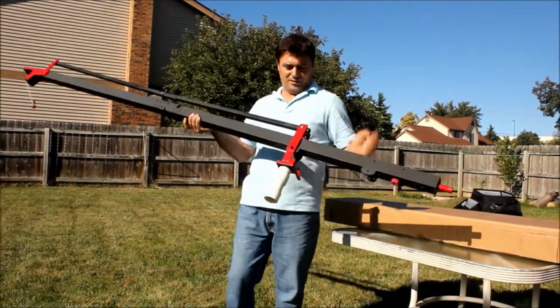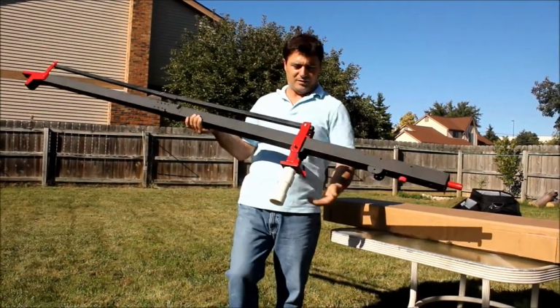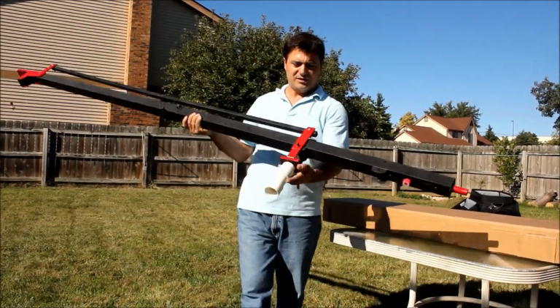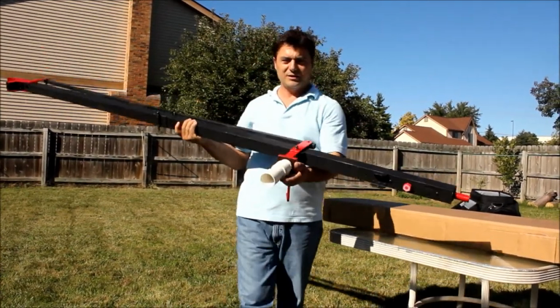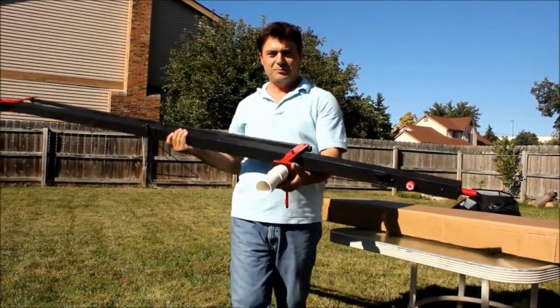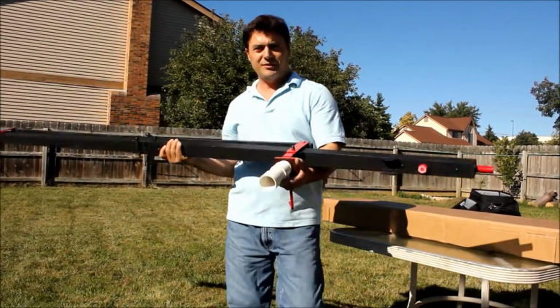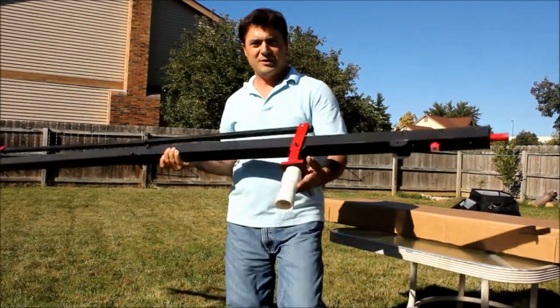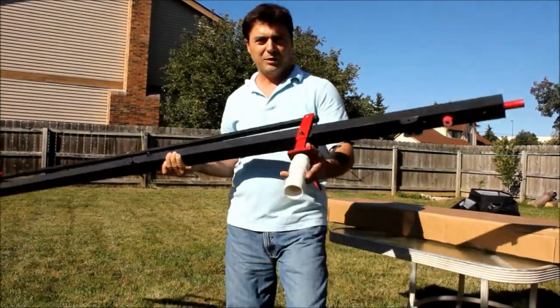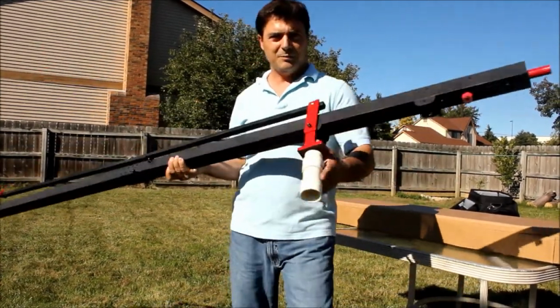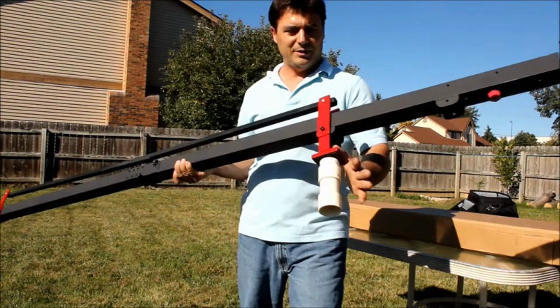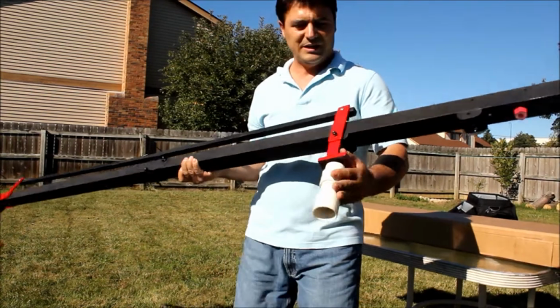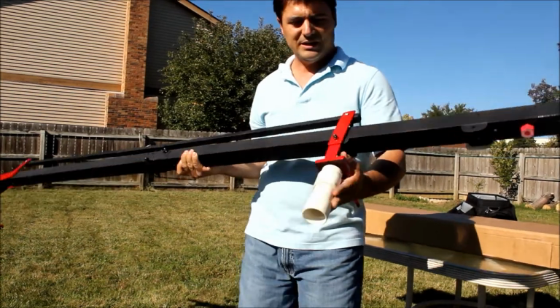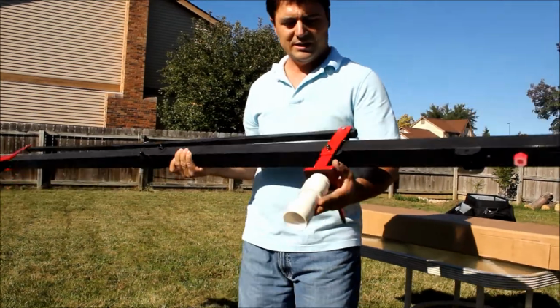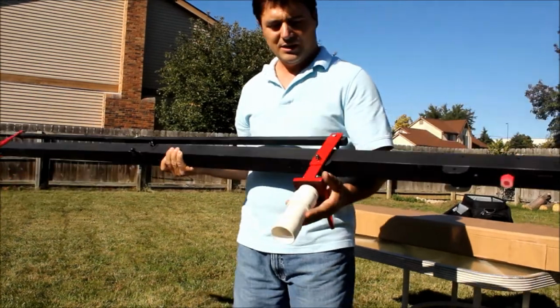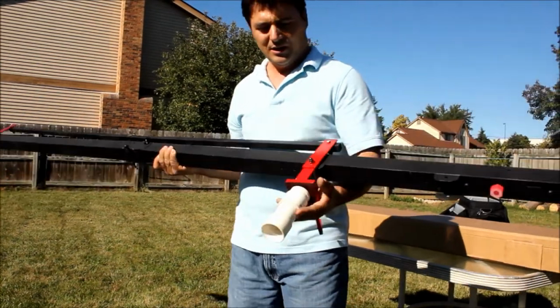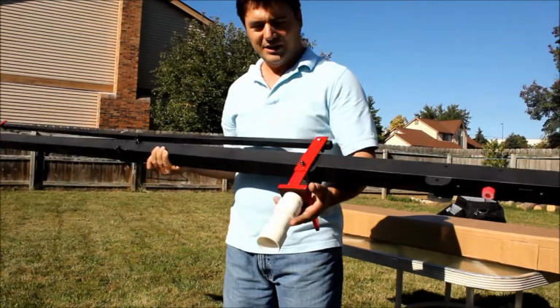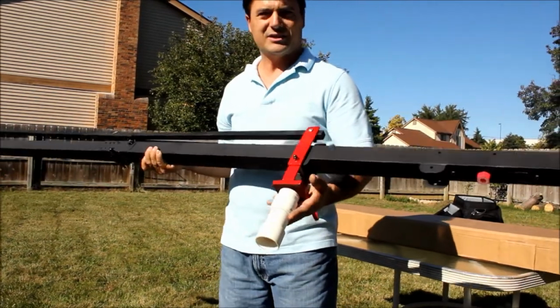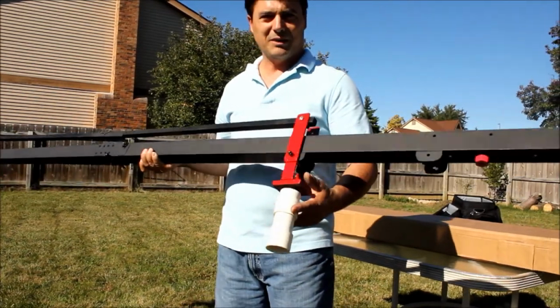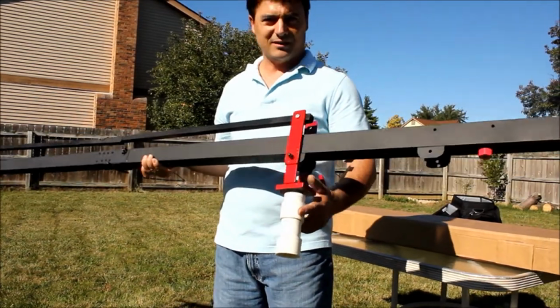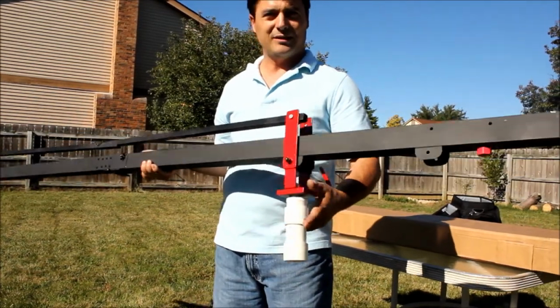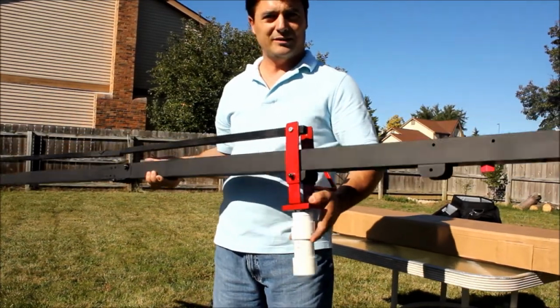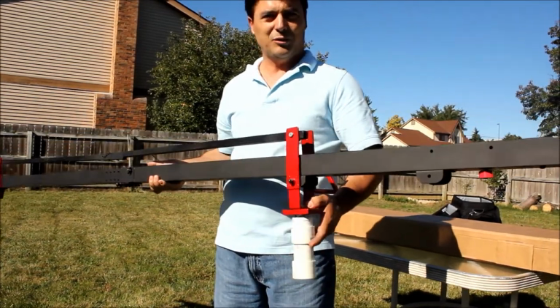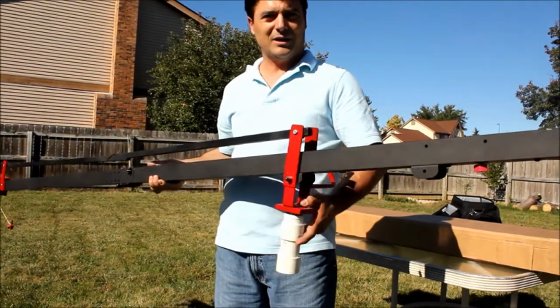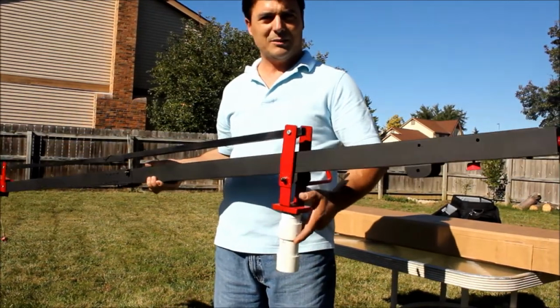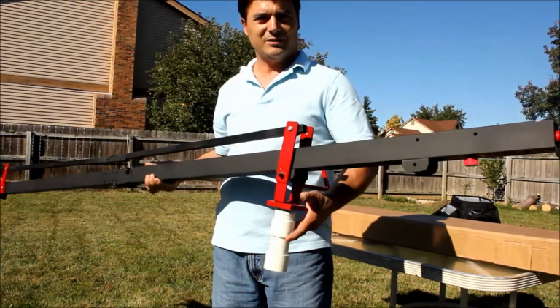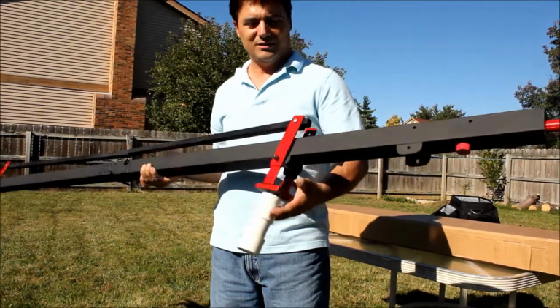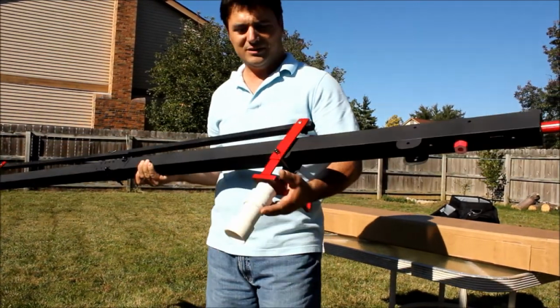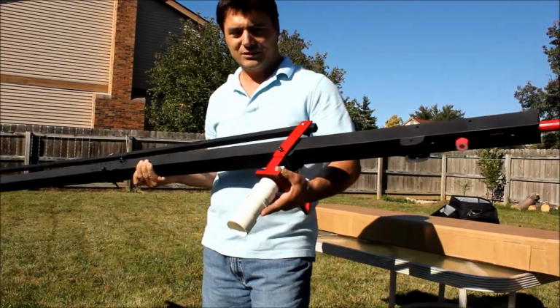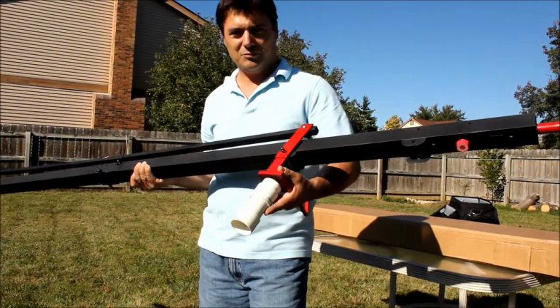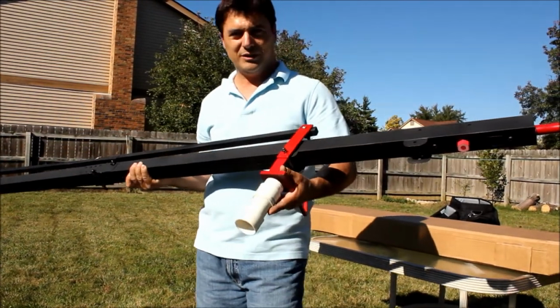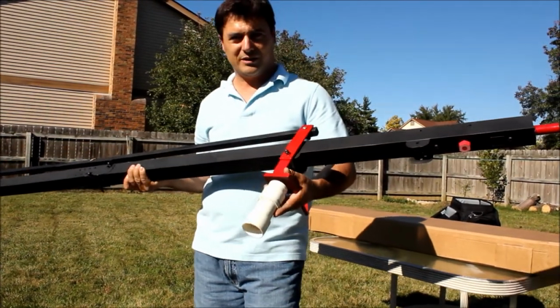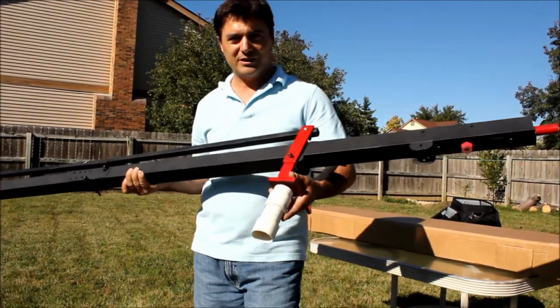This here is PVC pipe. I just made it temporary, but it's not going to be like this.